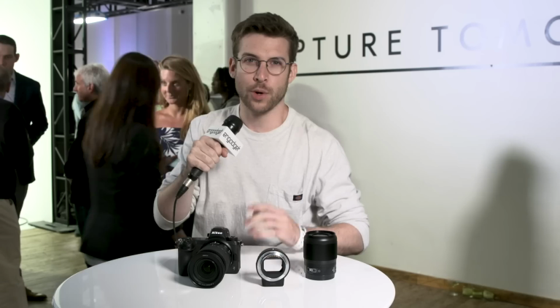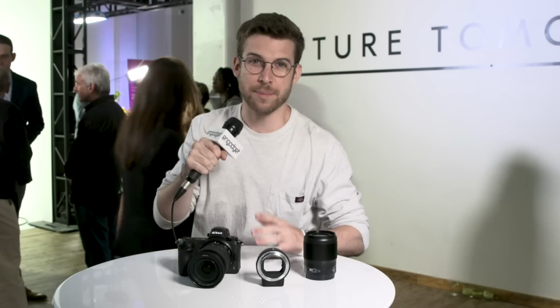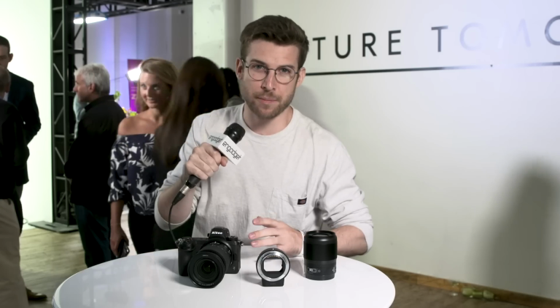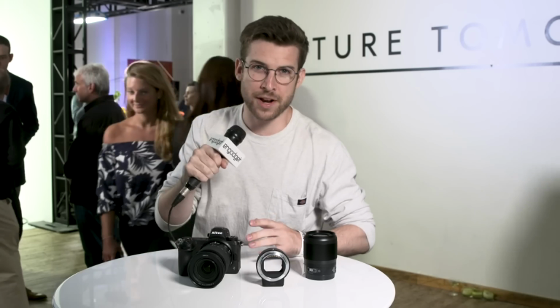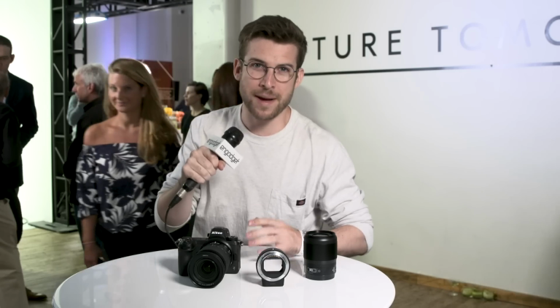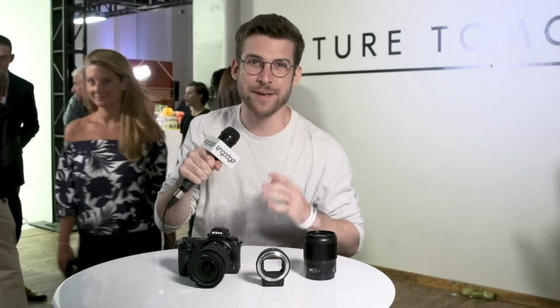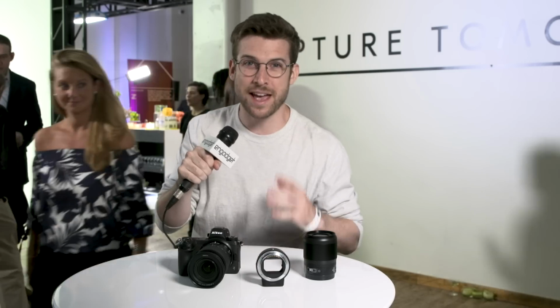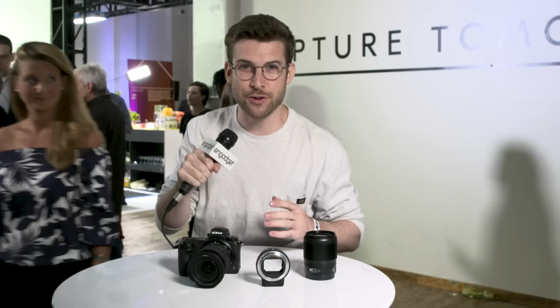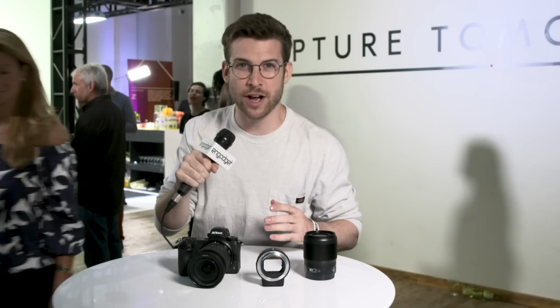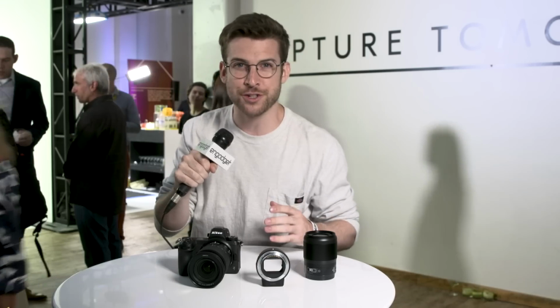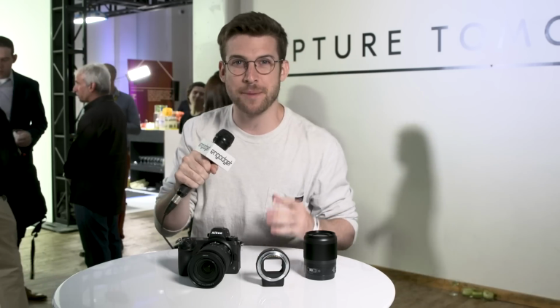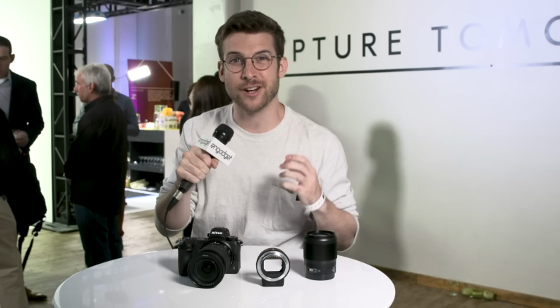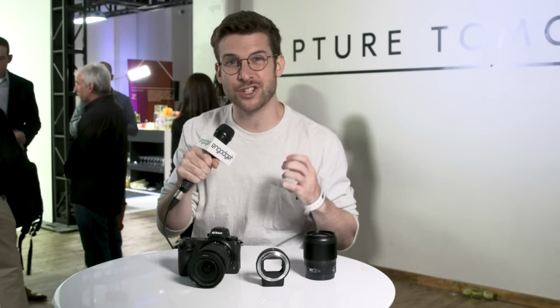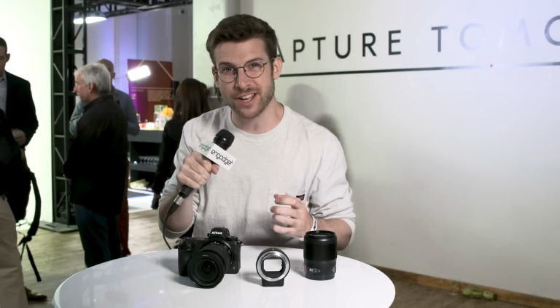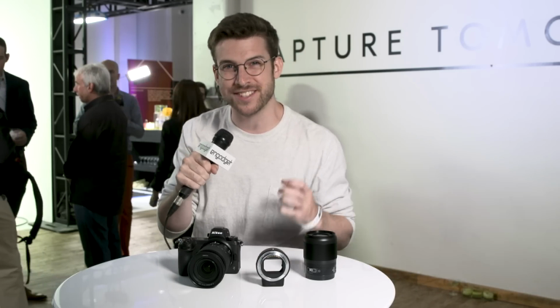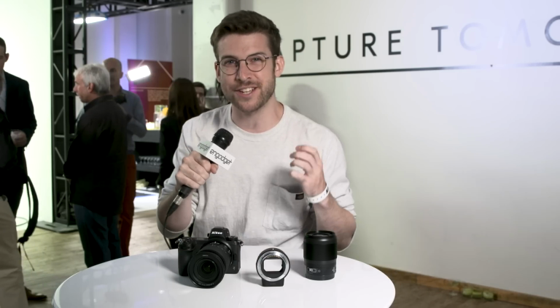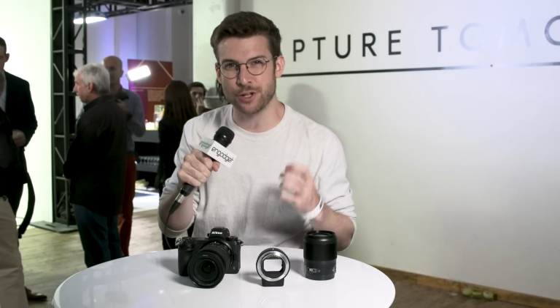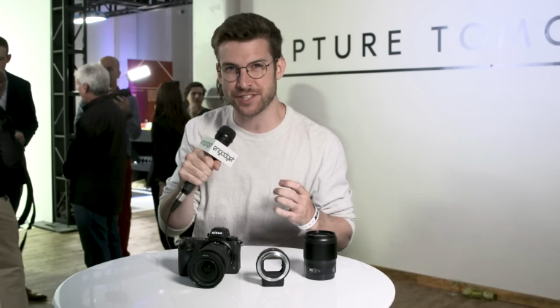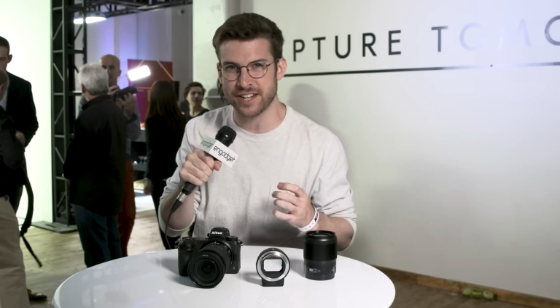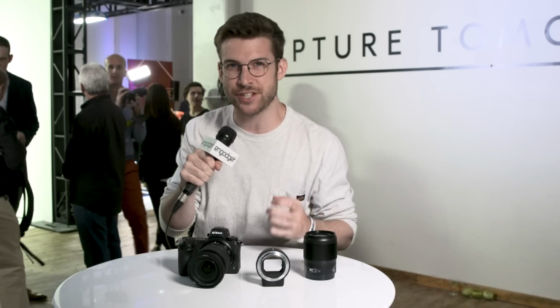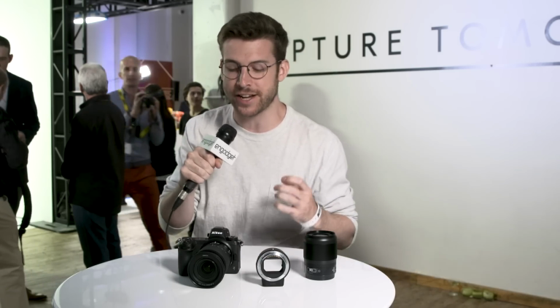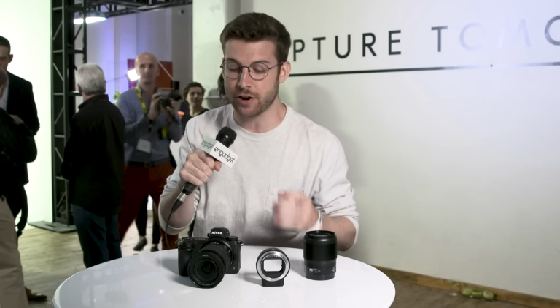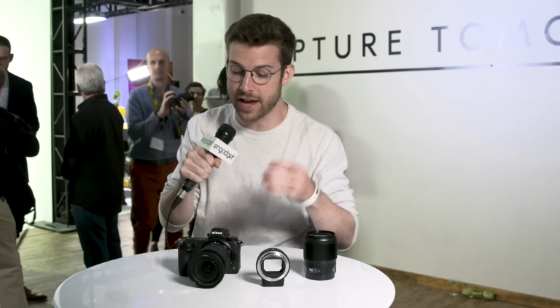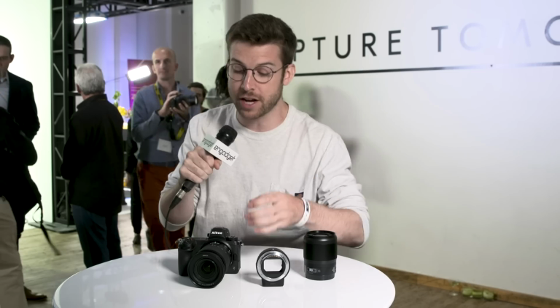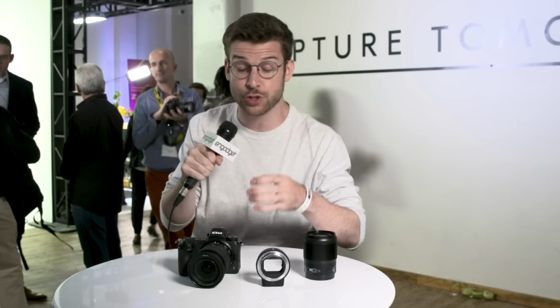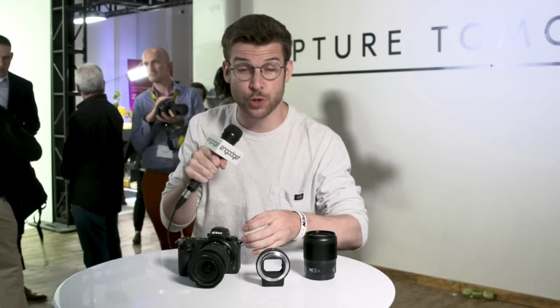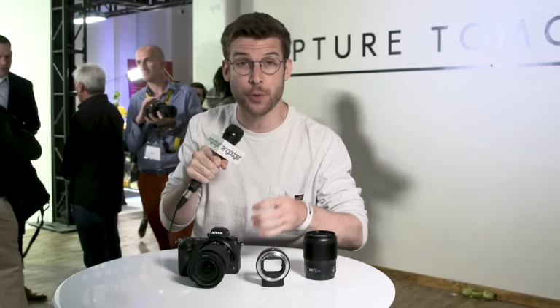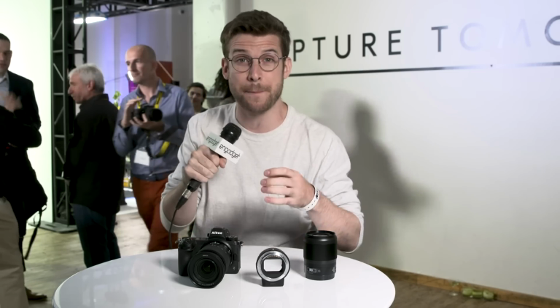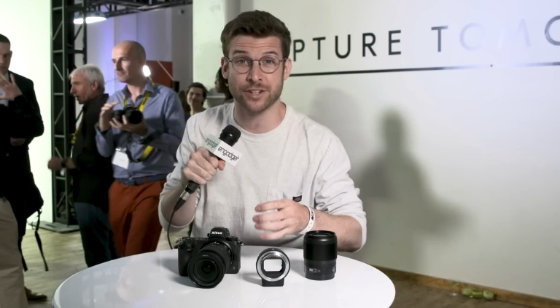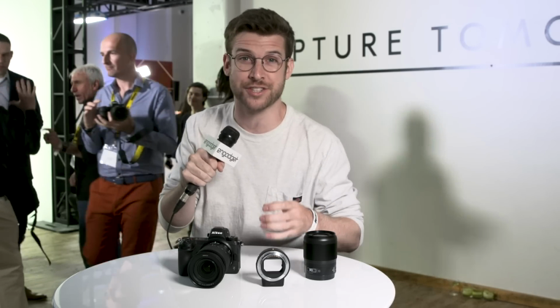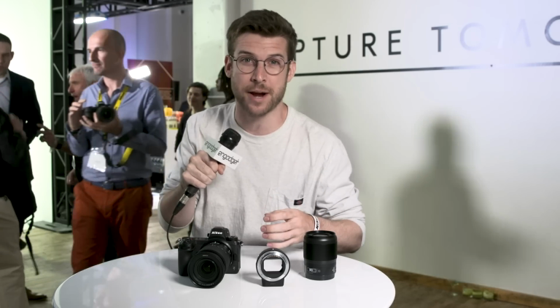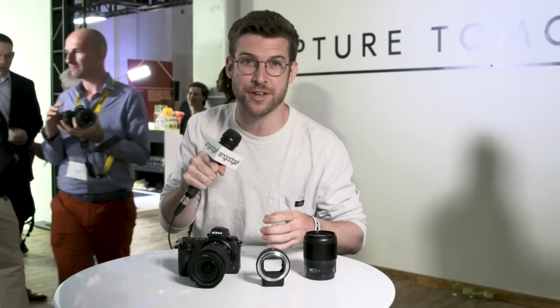What's up everybody, my name is Evan Rogers and I'm here in Chelsea in New York City to check out Nikon's new mirrorless cameras.